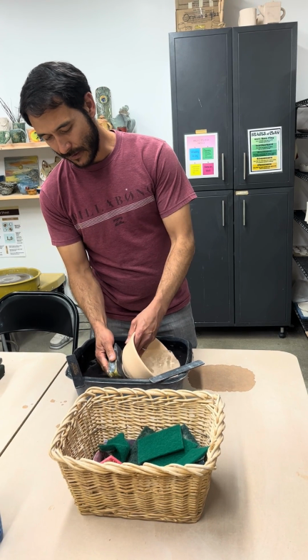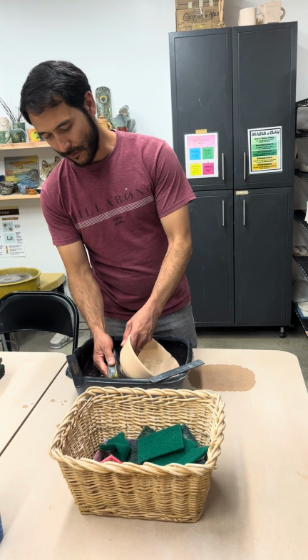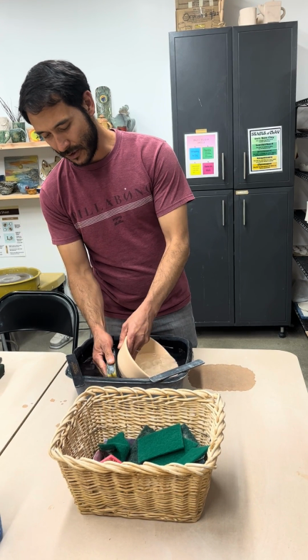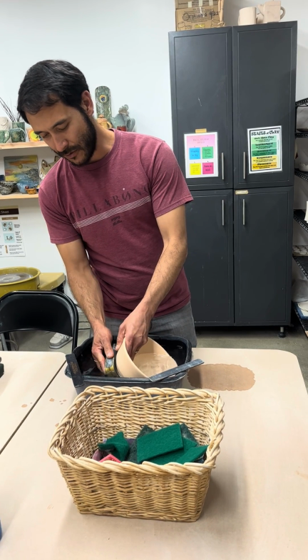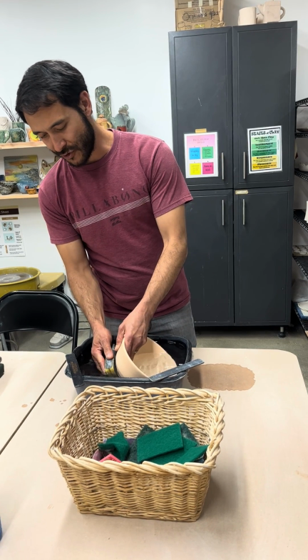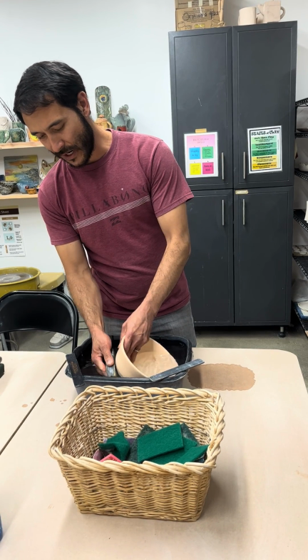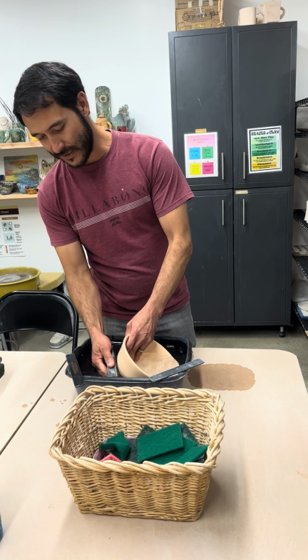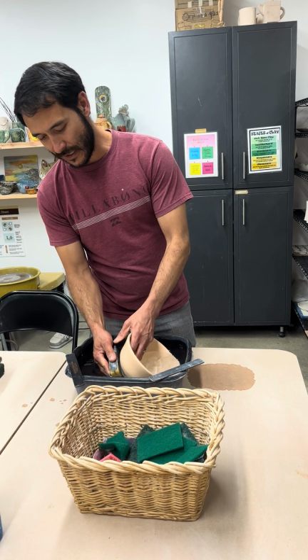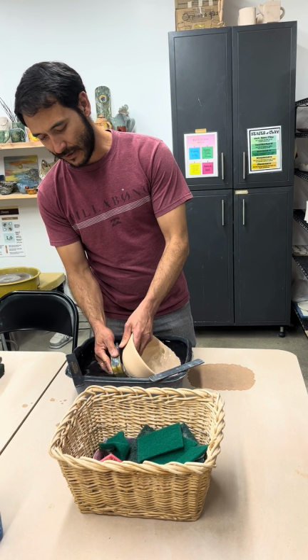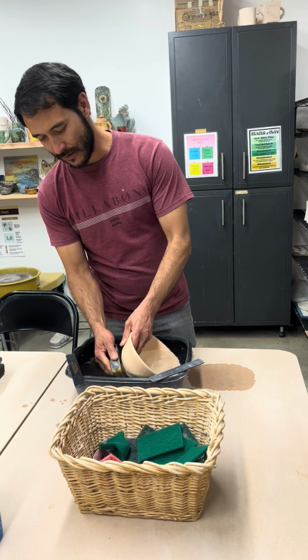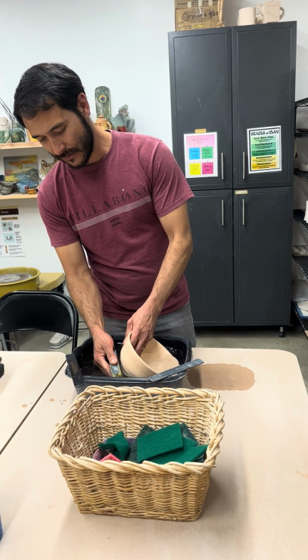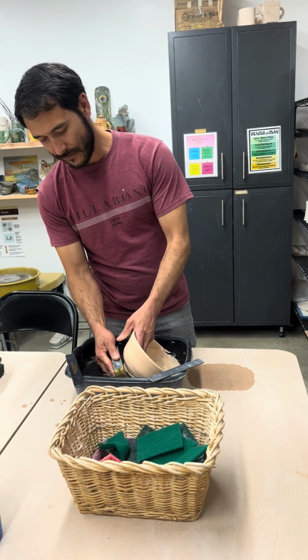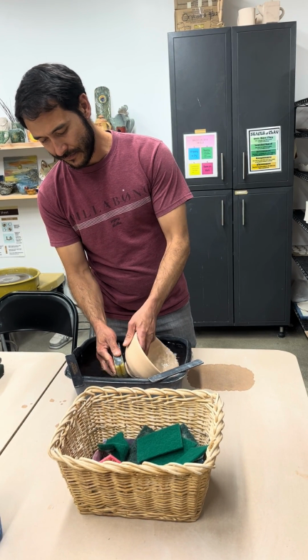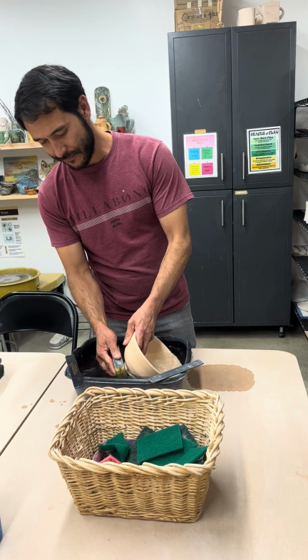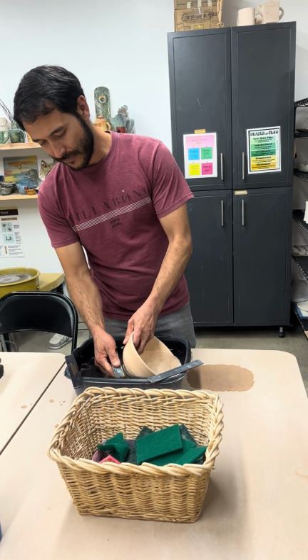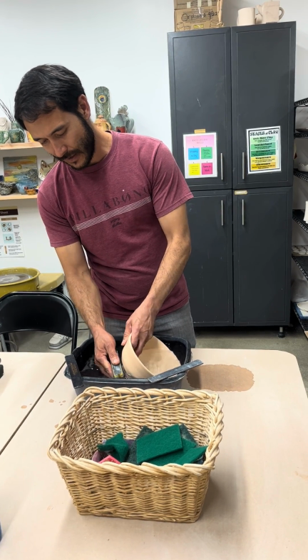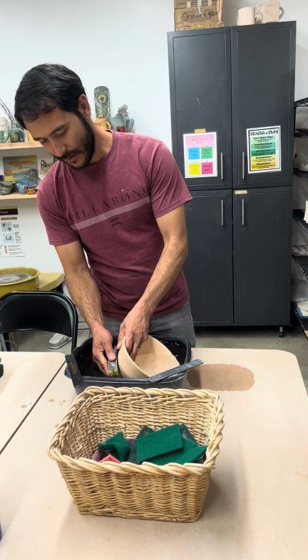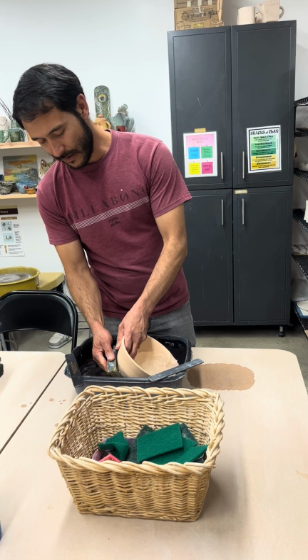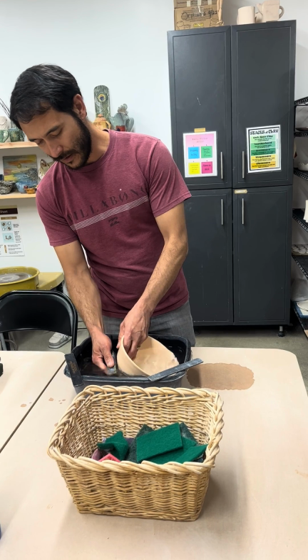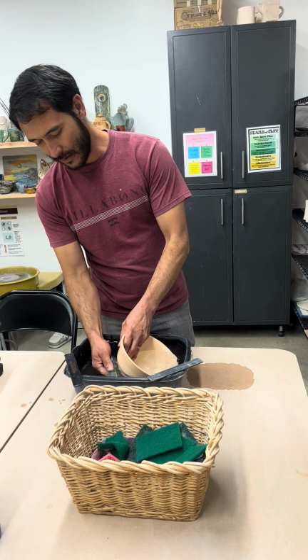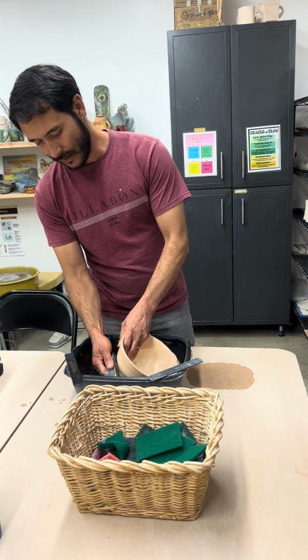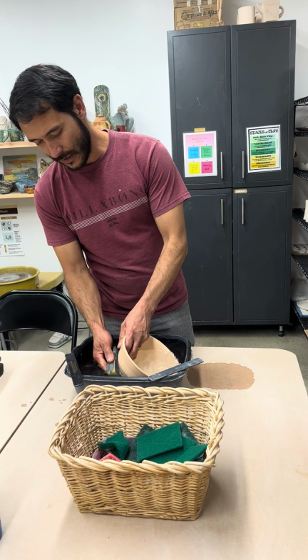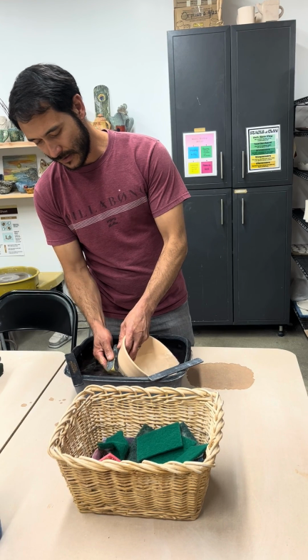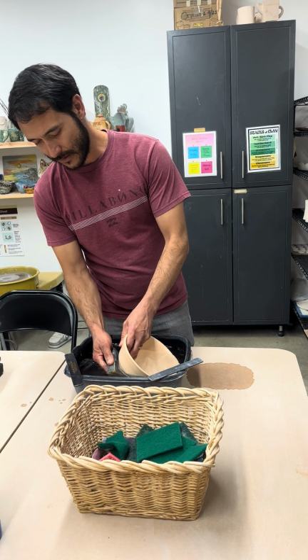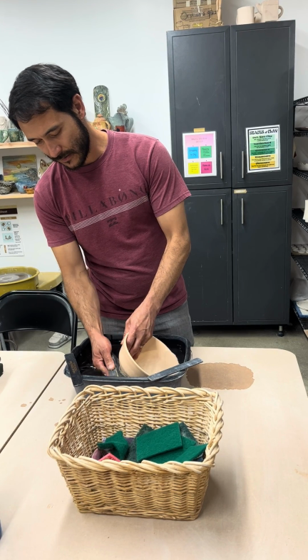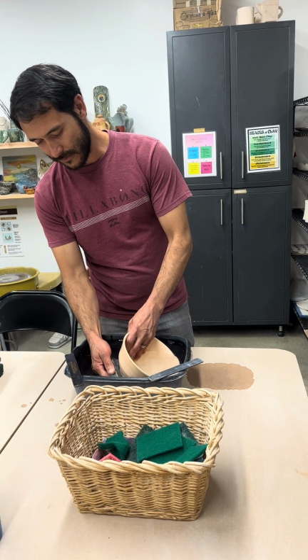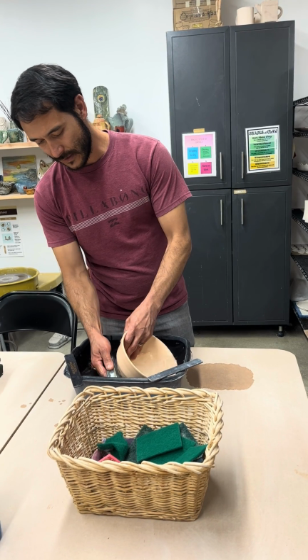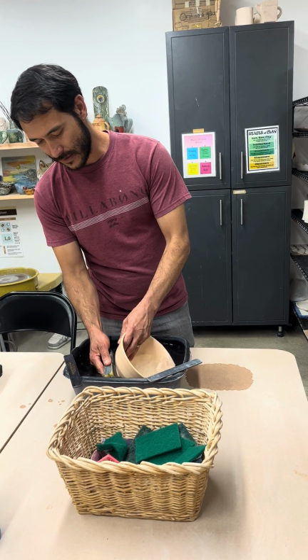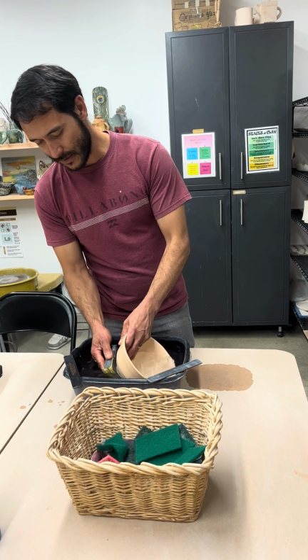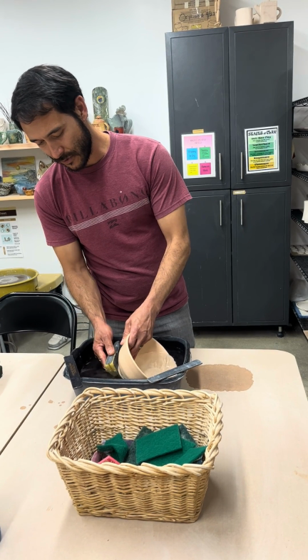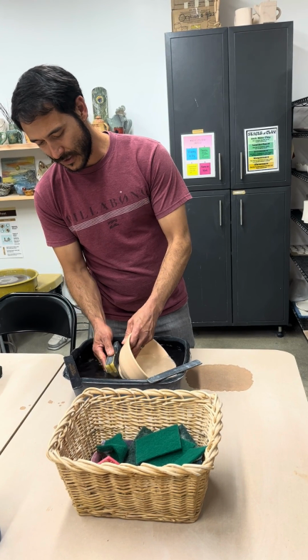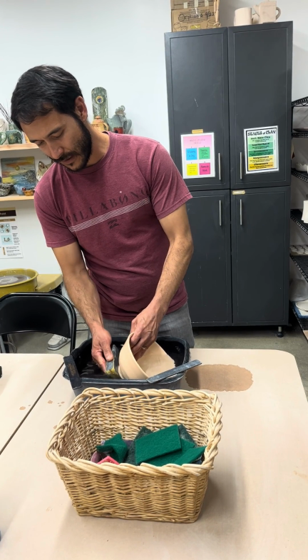You never want to do a dry sanding — and that's as simple as that.